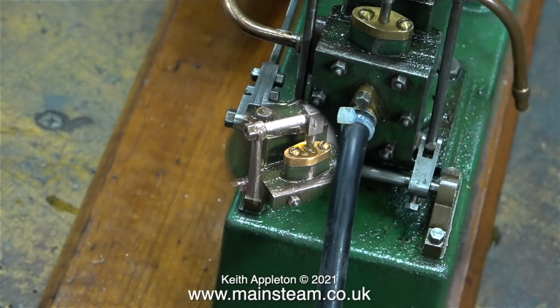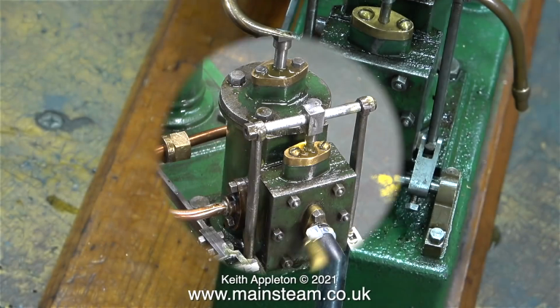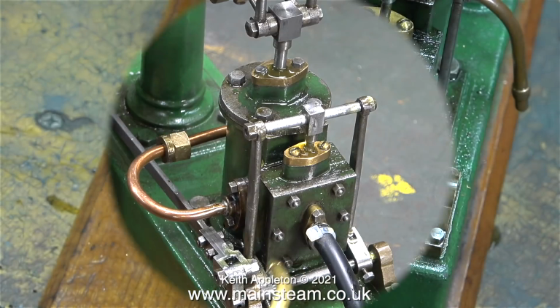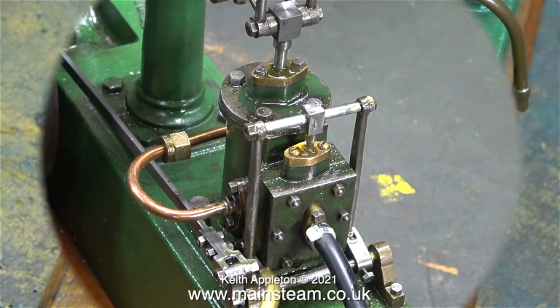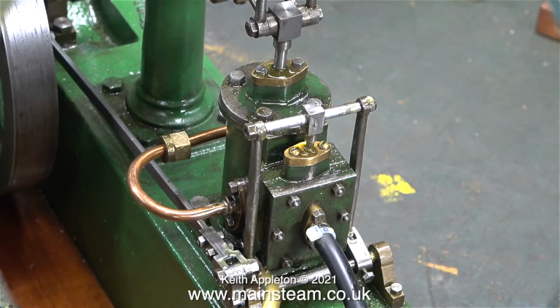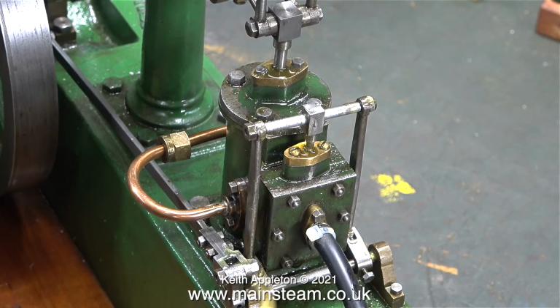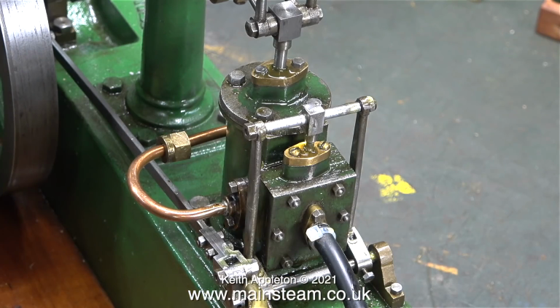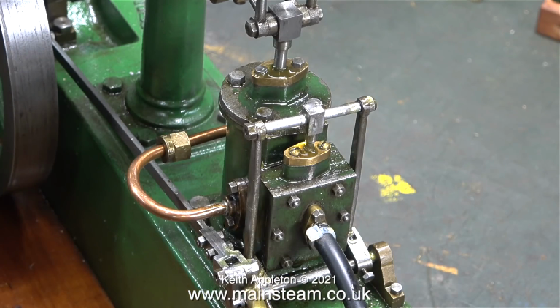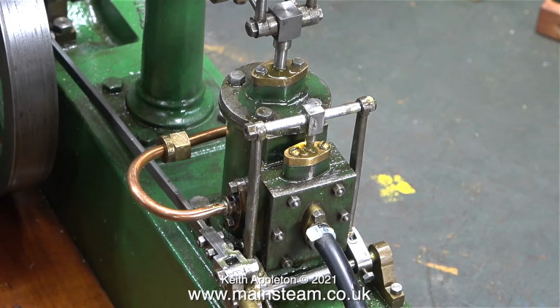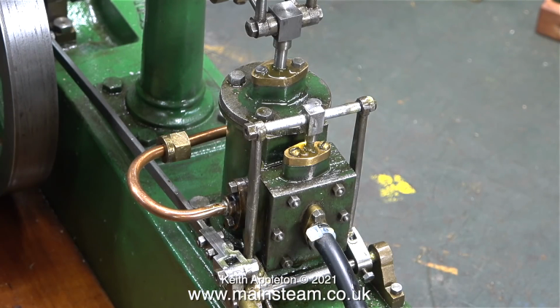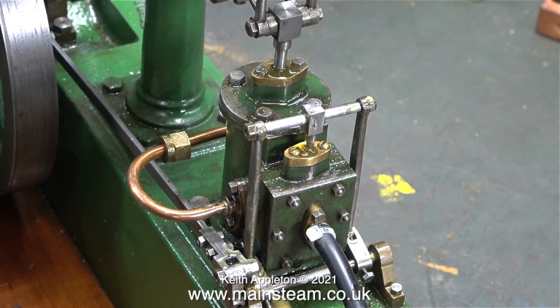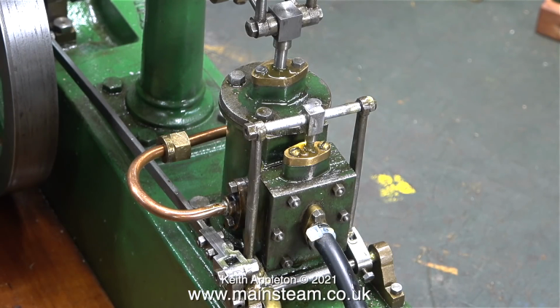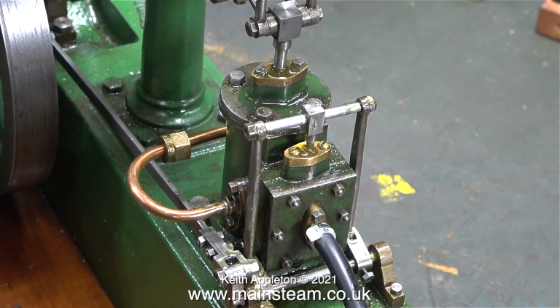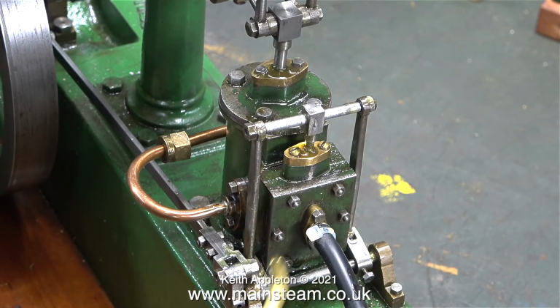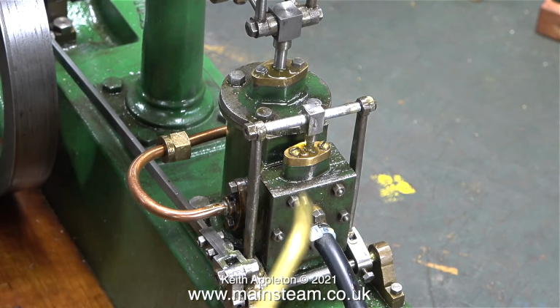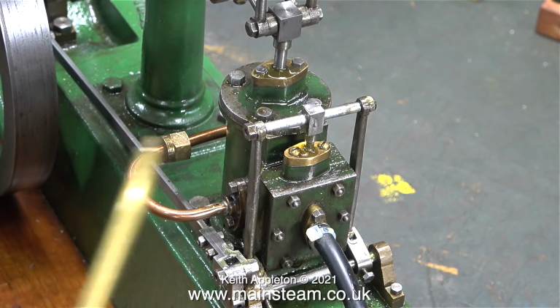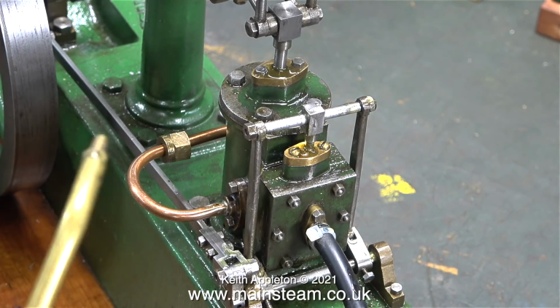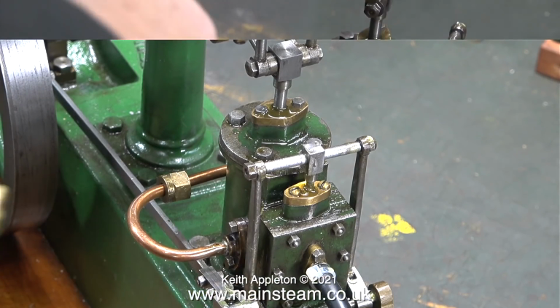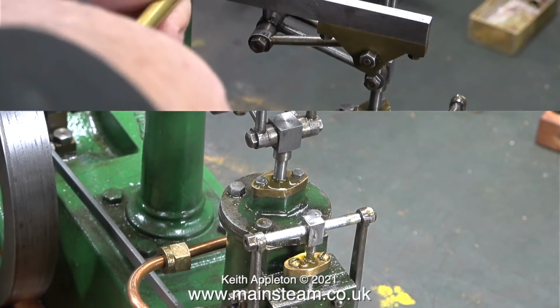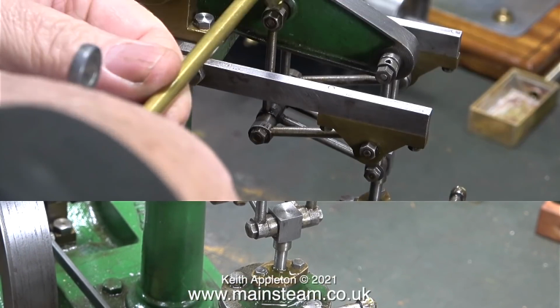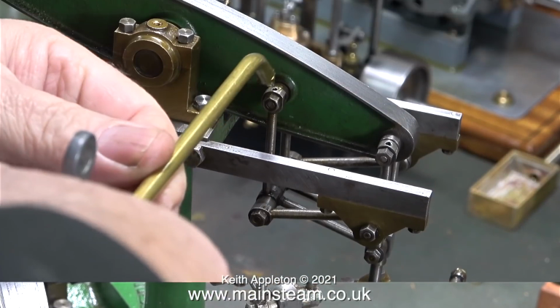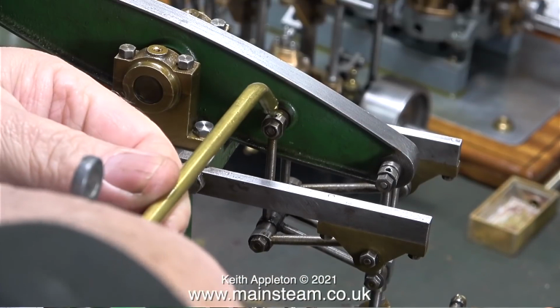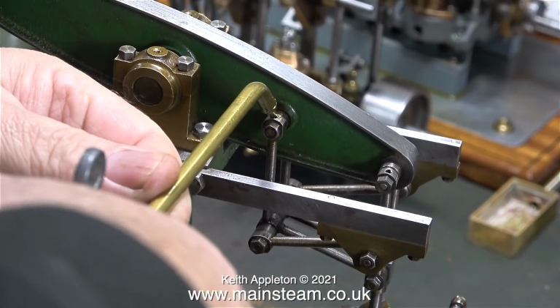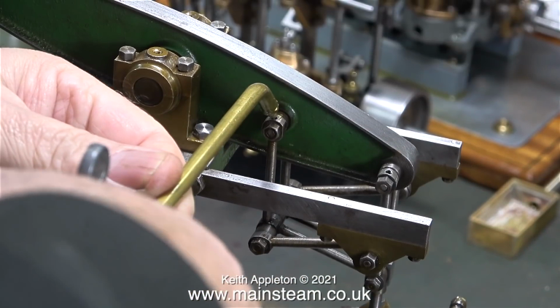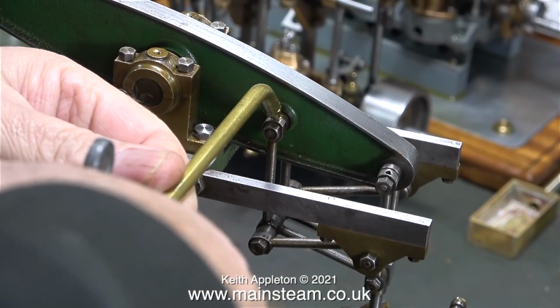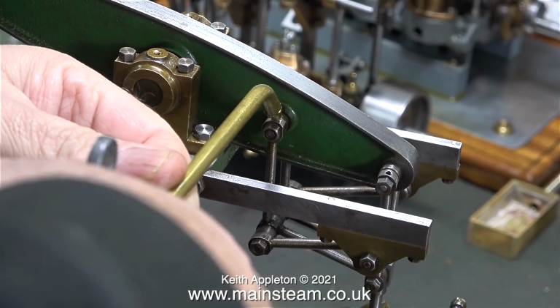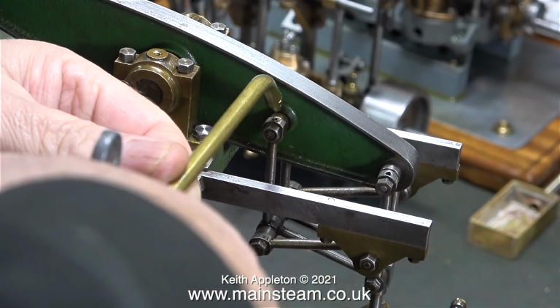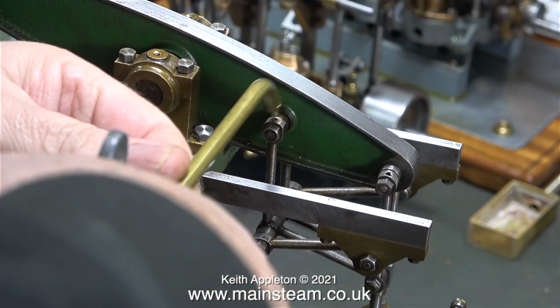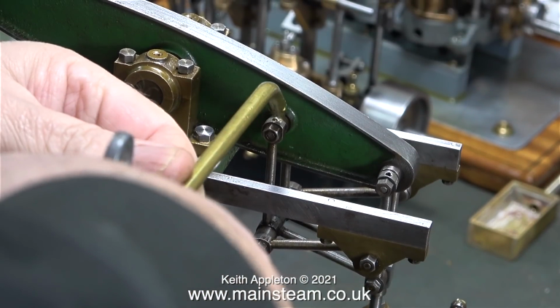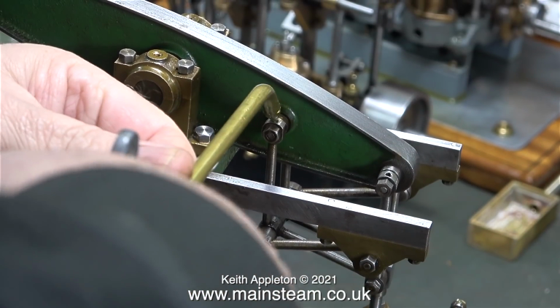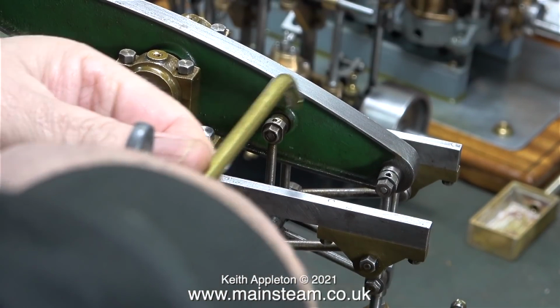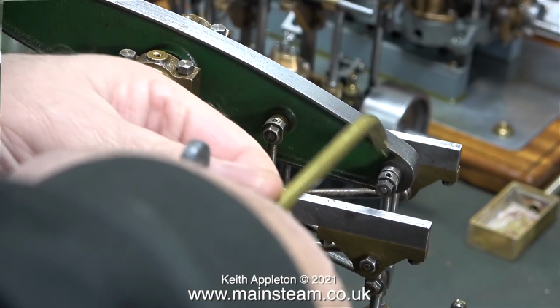Time to connect some compressed air and see how it runs, not forgetting to lubricate every moving part first.